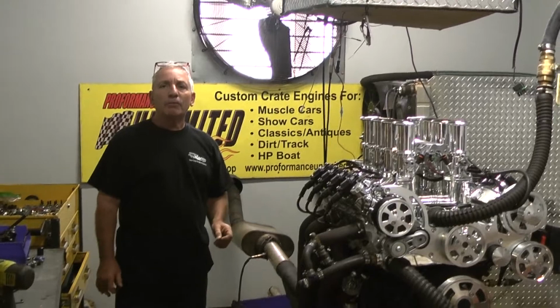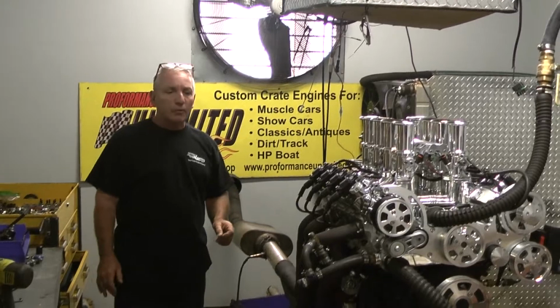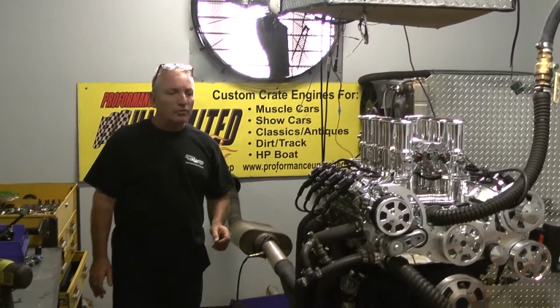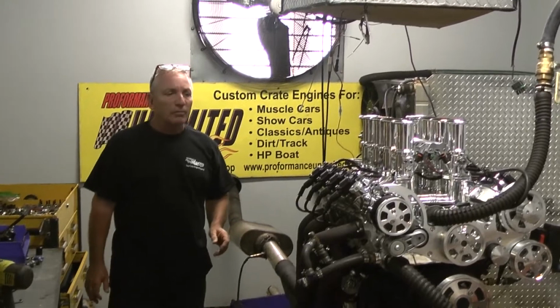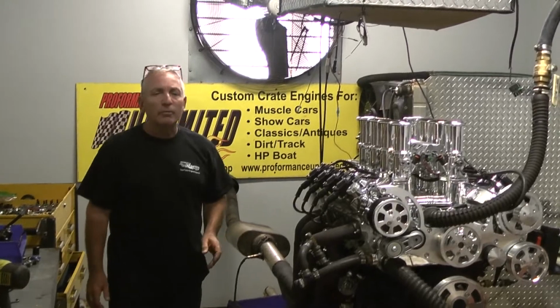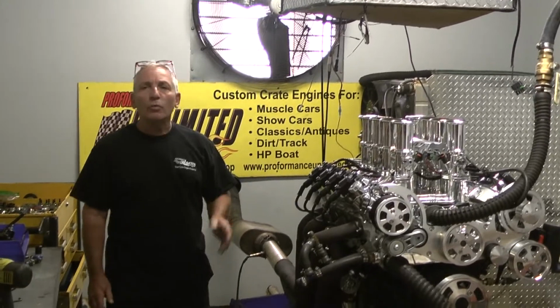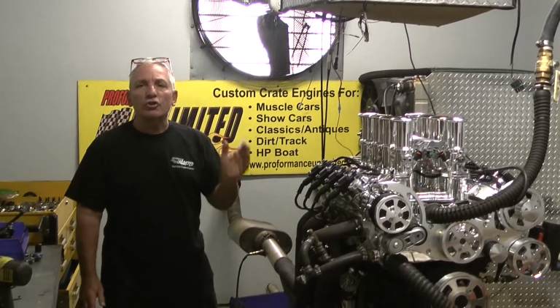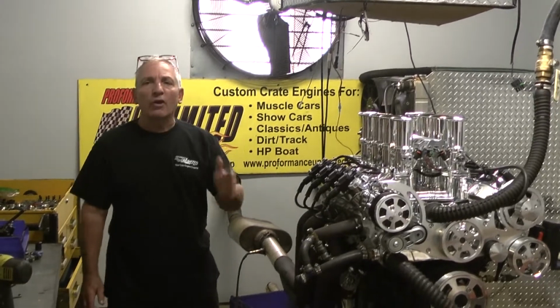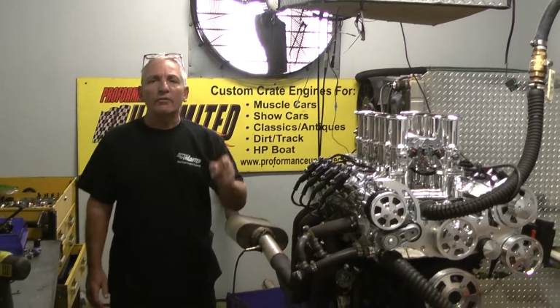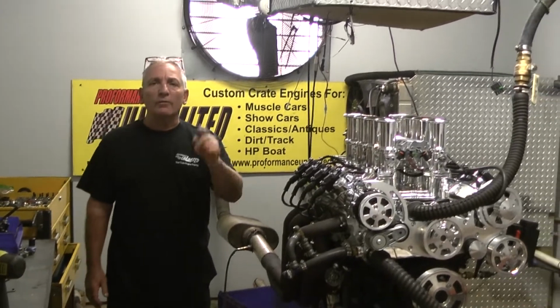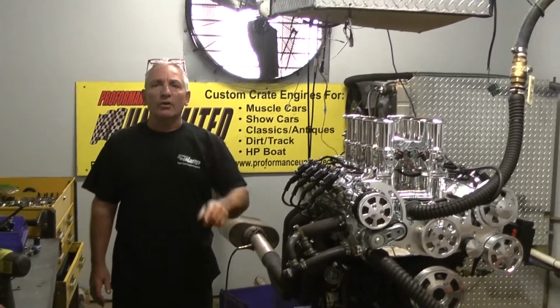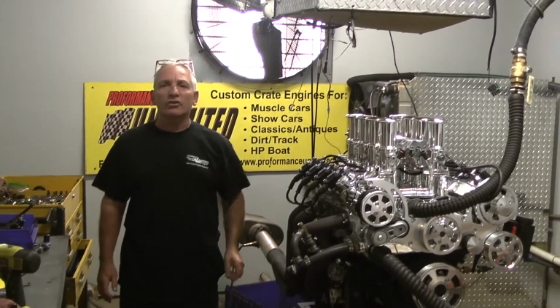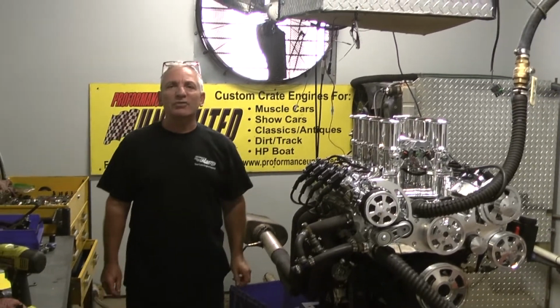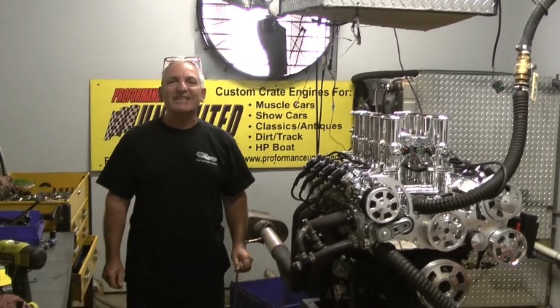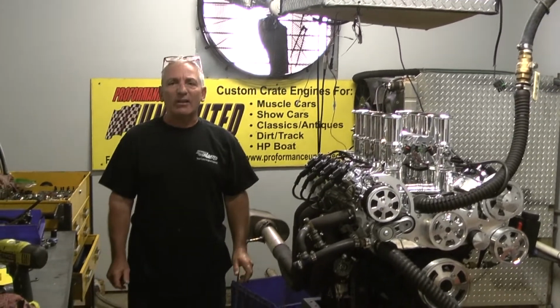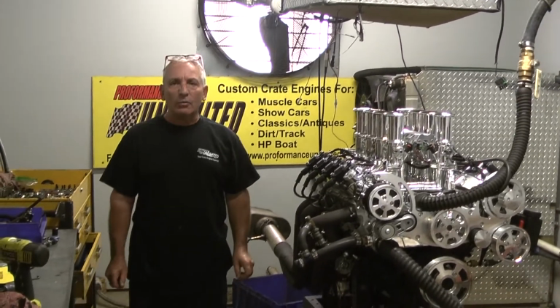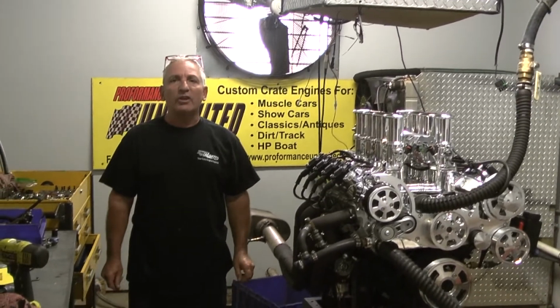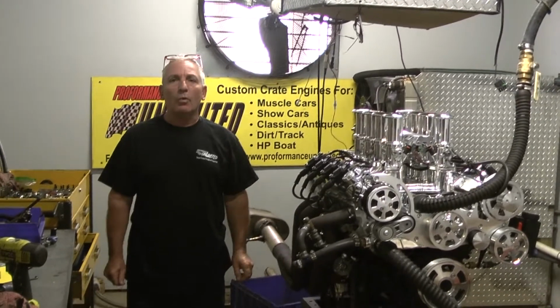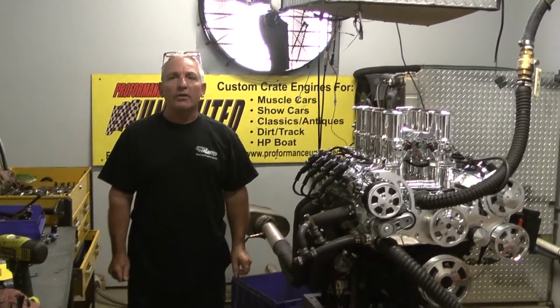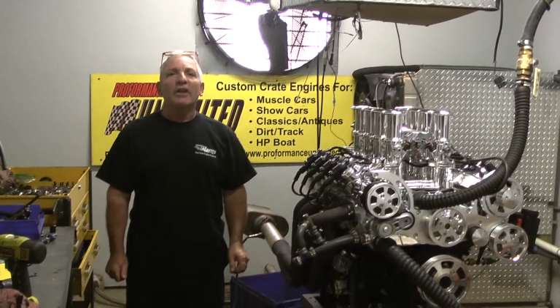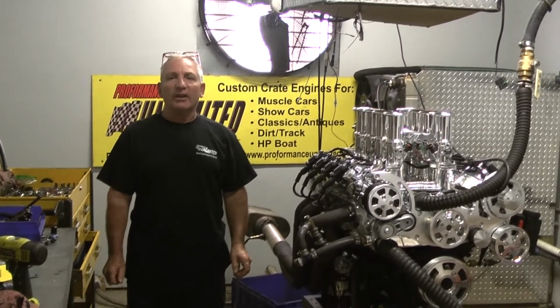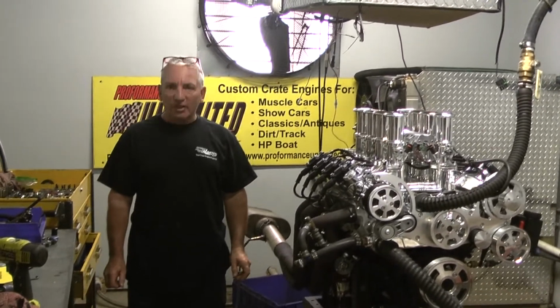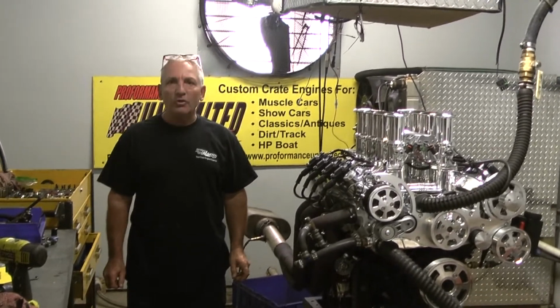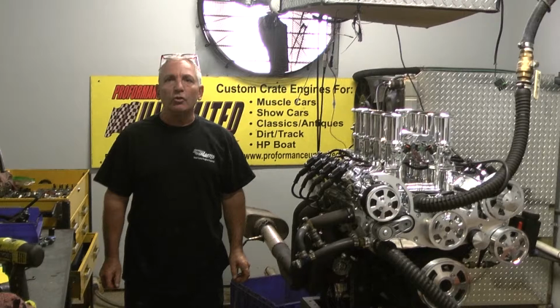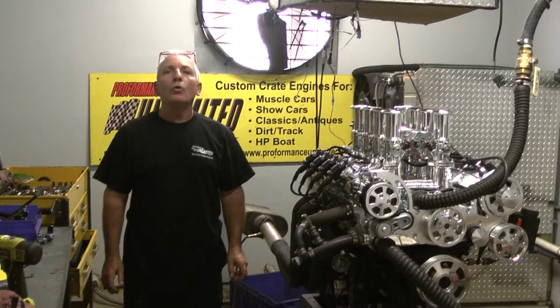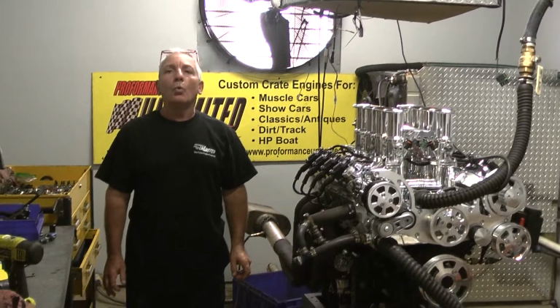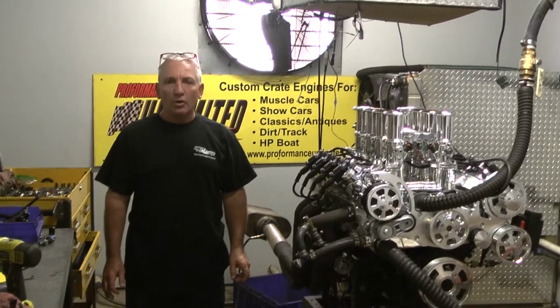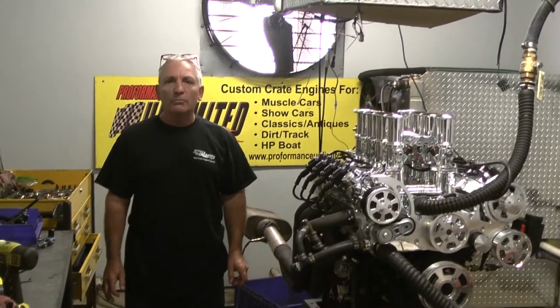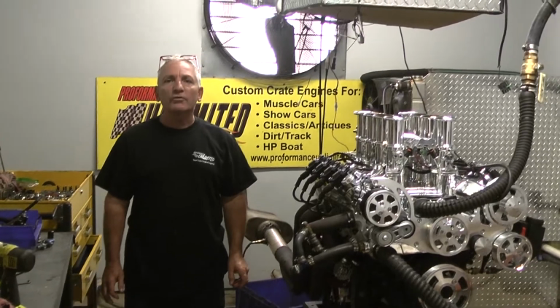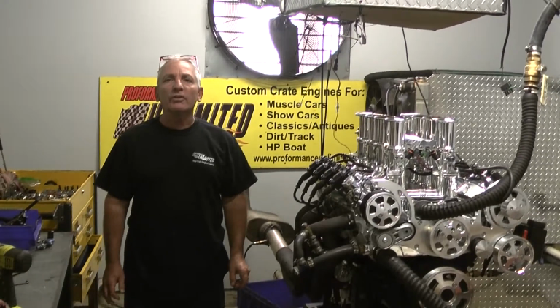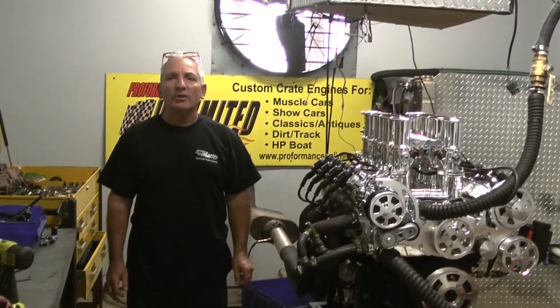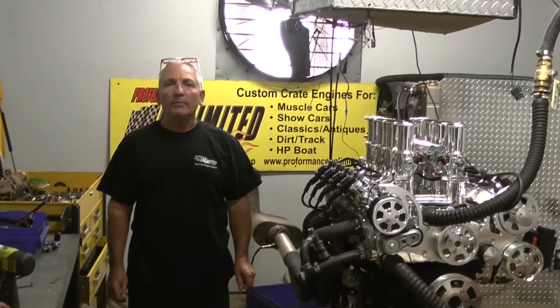Here at Performance Unlimited, we strive to give our customers exactly what they want, and I think we do 100% of the time.